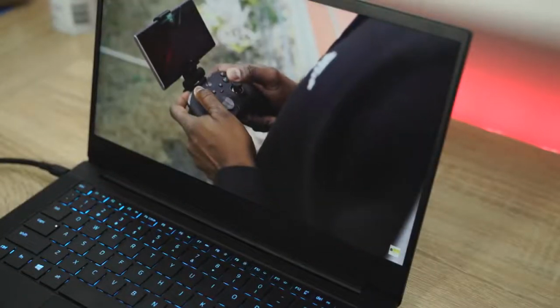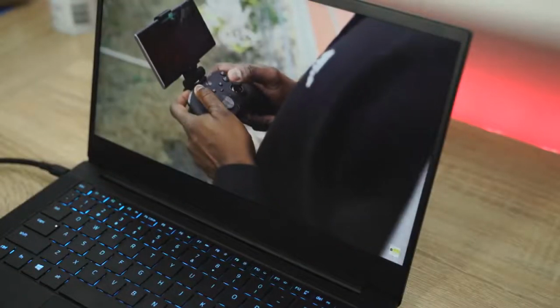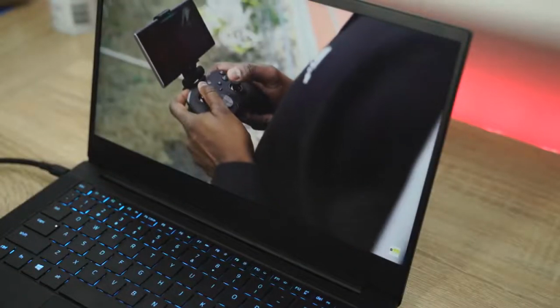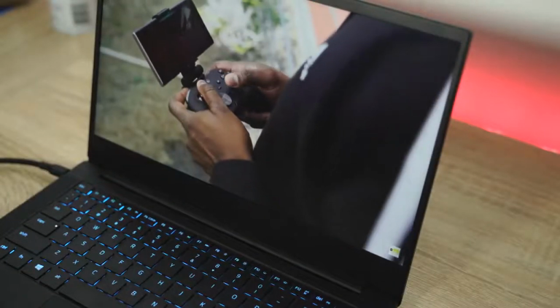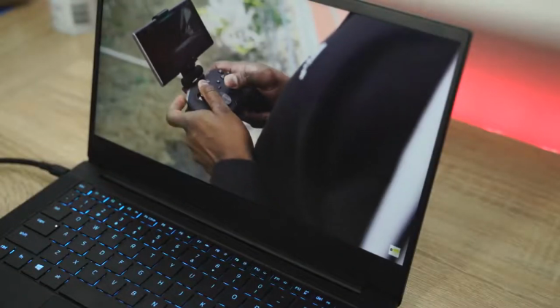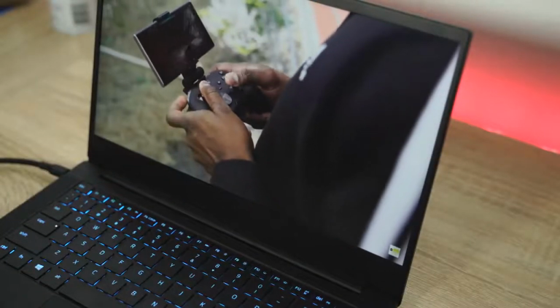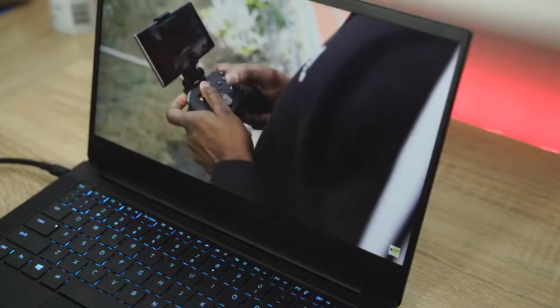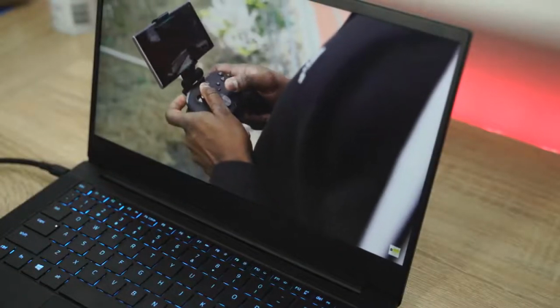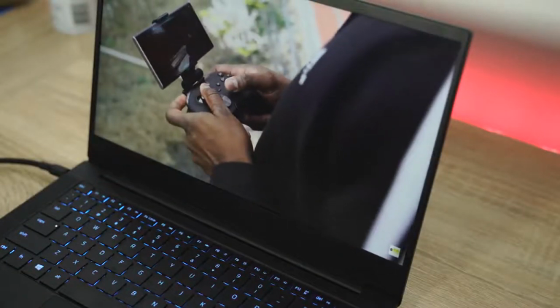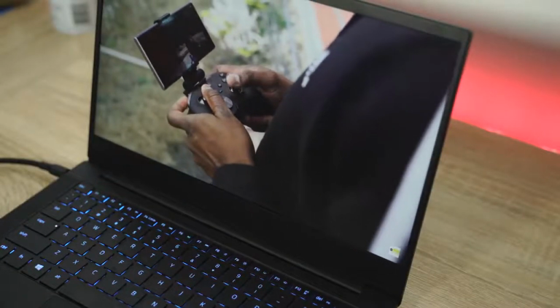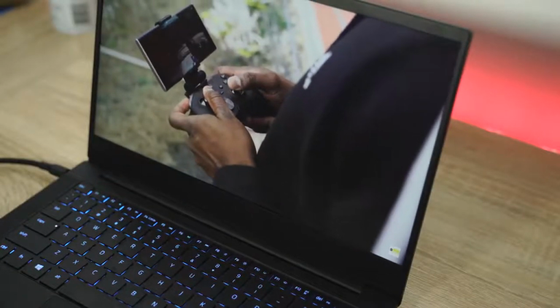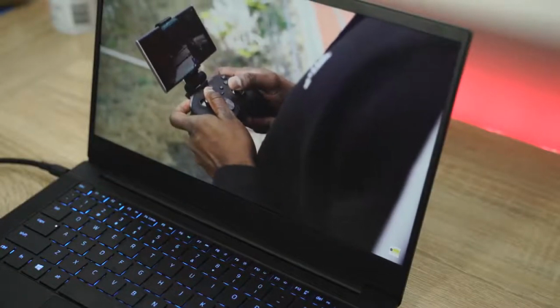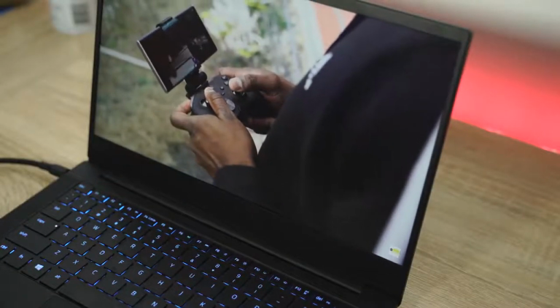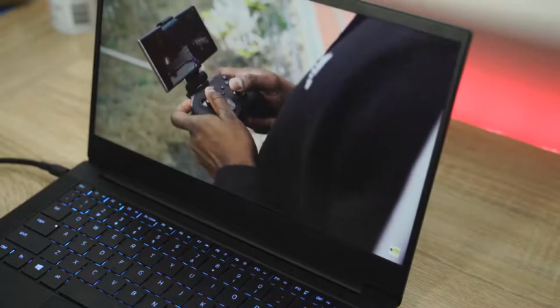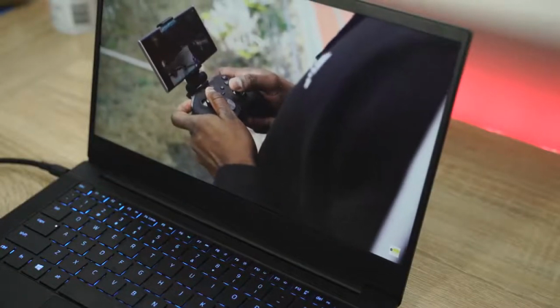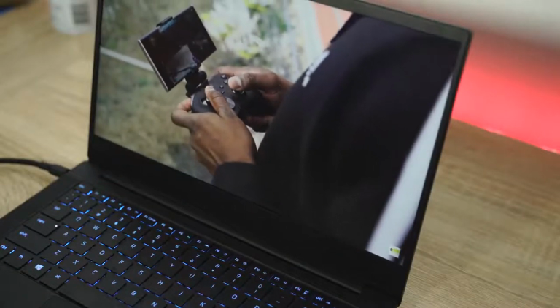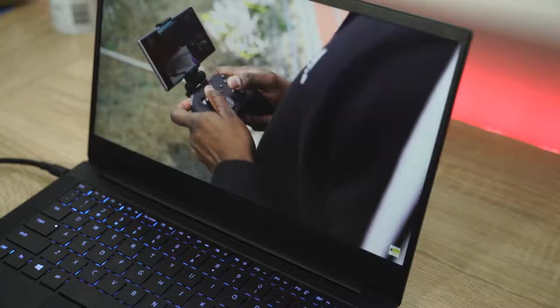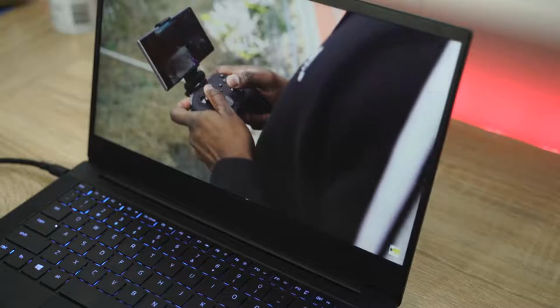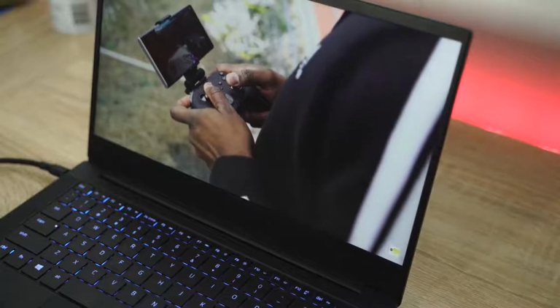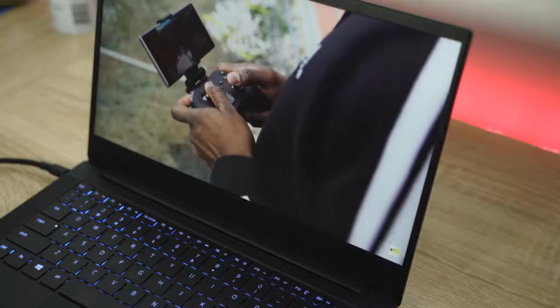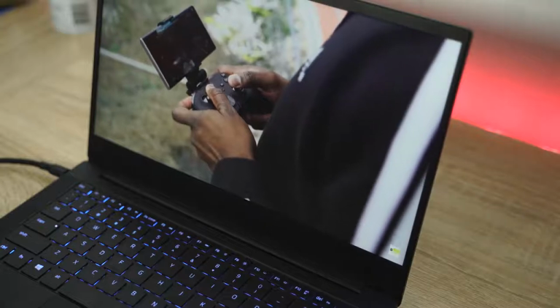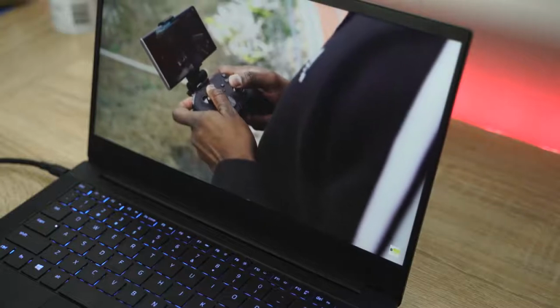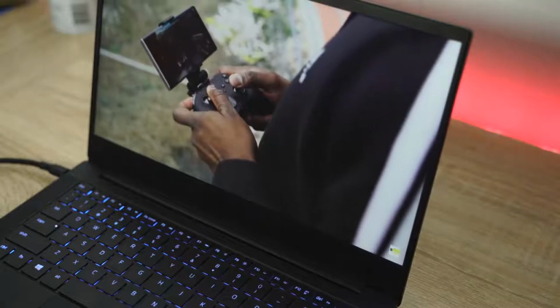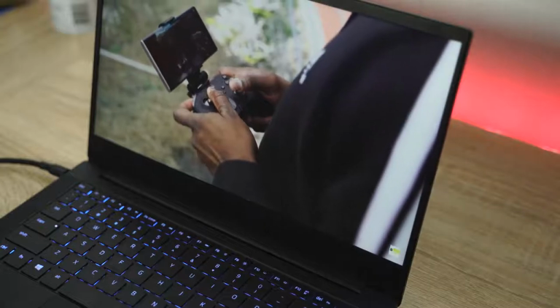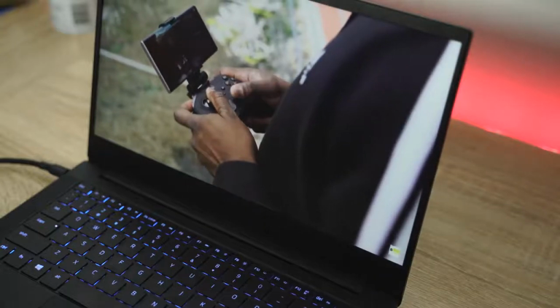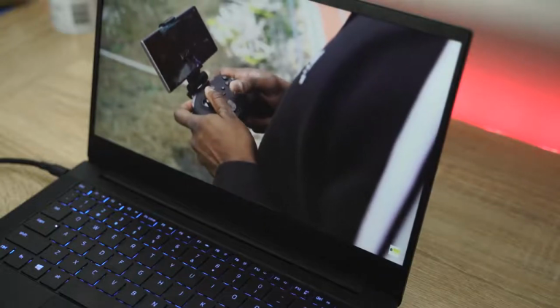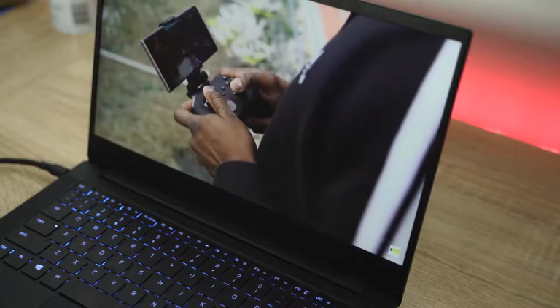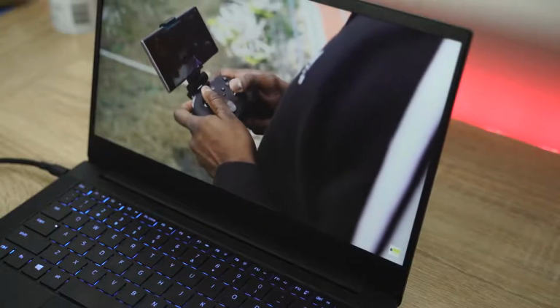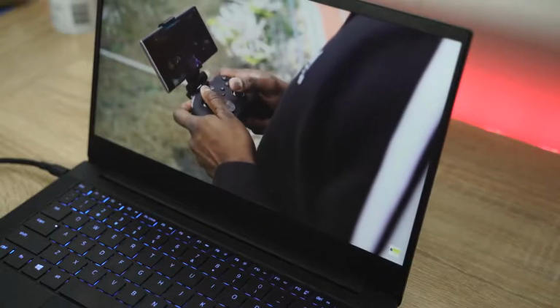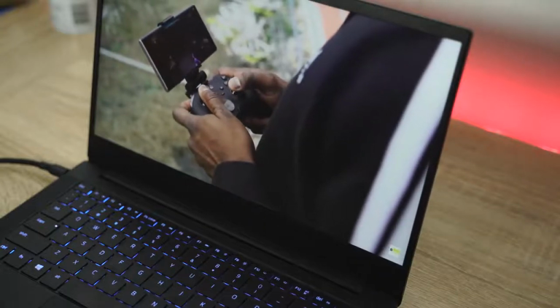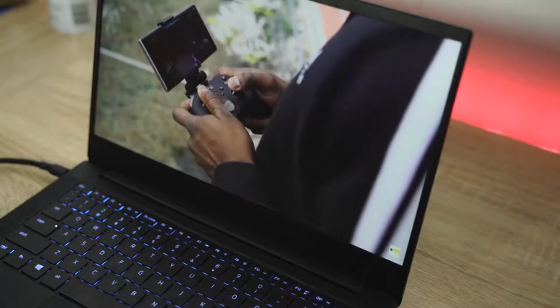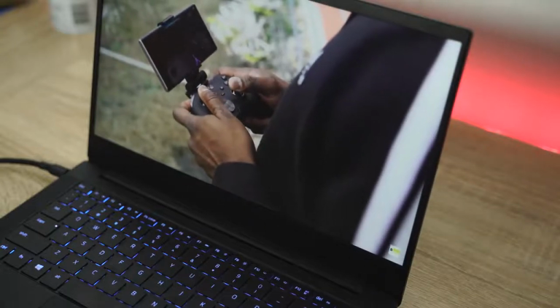Here's a cool feature — once you actually go to play a game, it signs you out of your console if it's on and signs you in here instead. So you're essentially moving your Xbox session from your console over to this laptop.